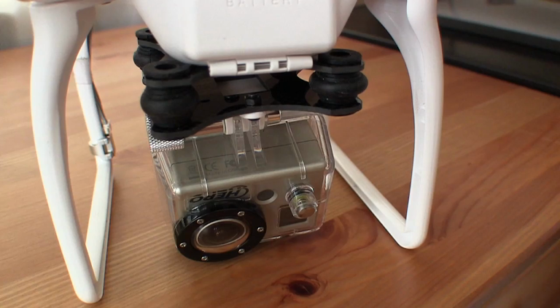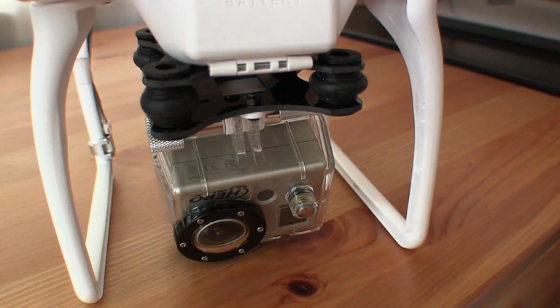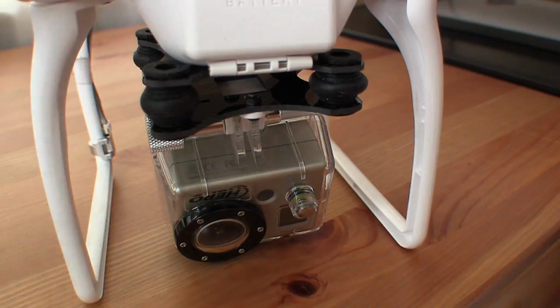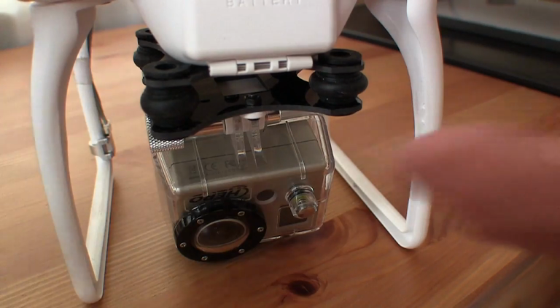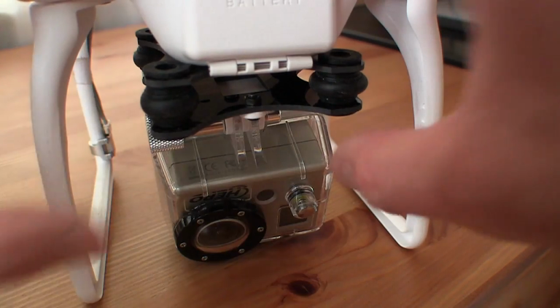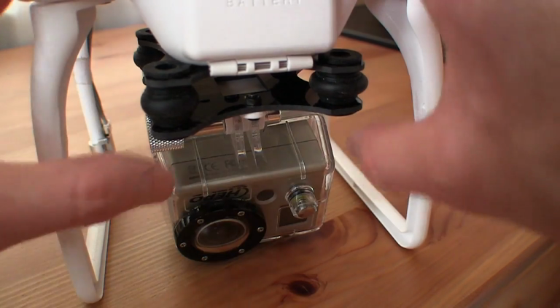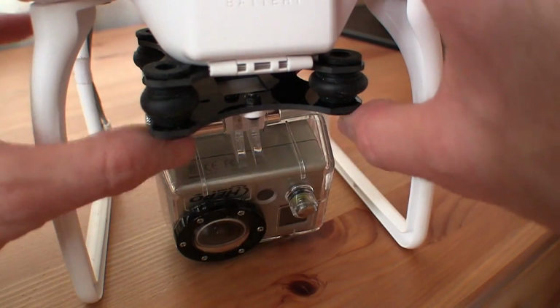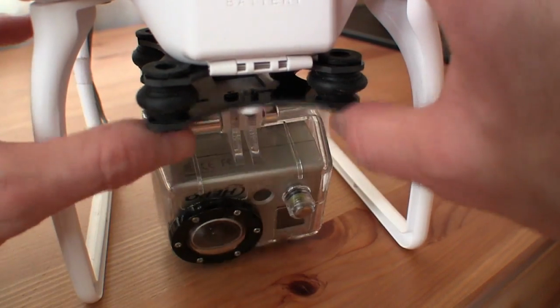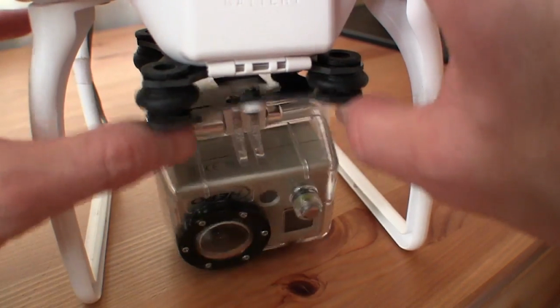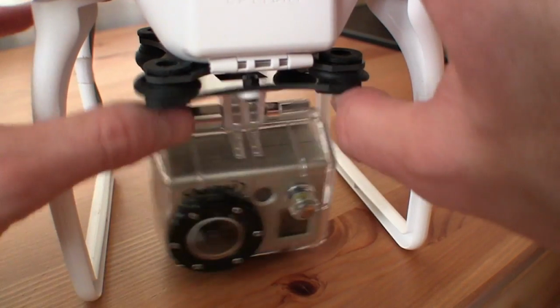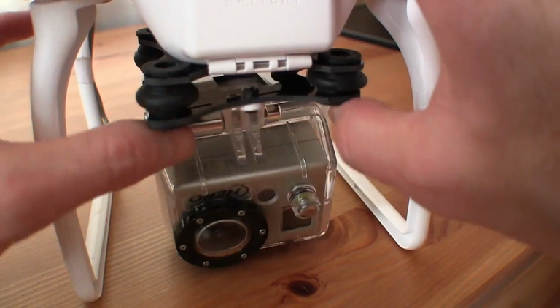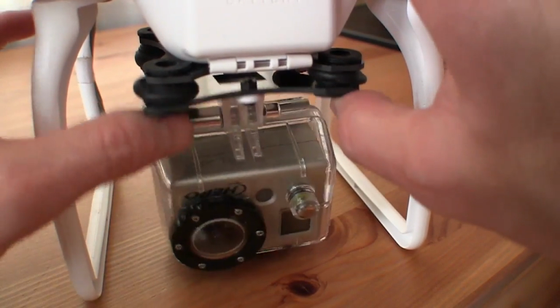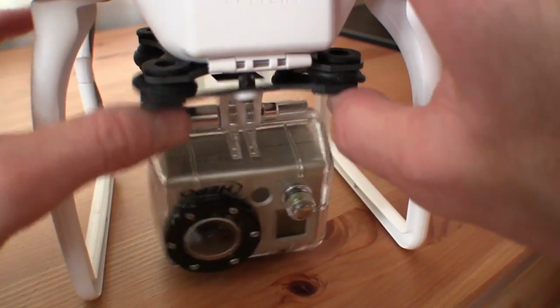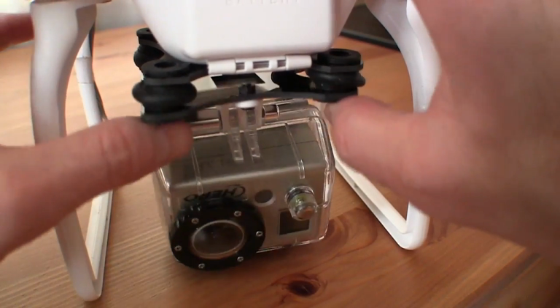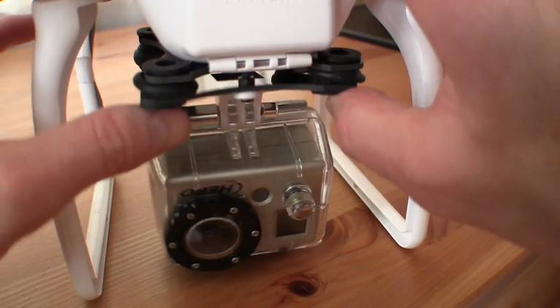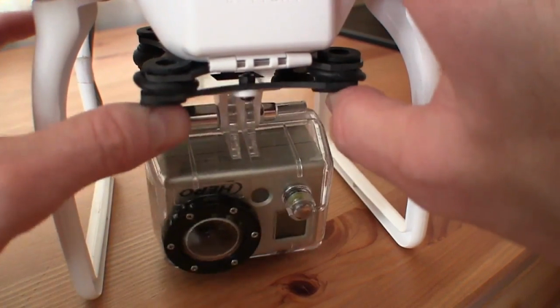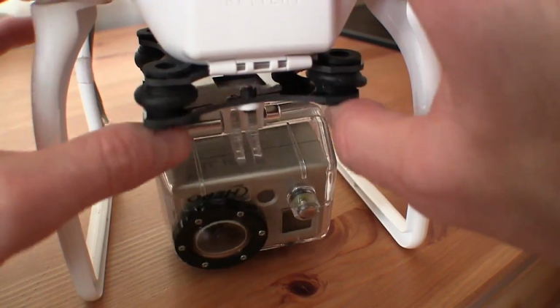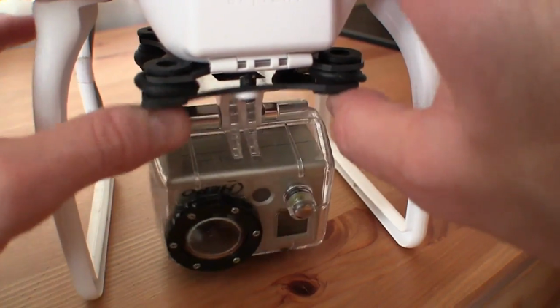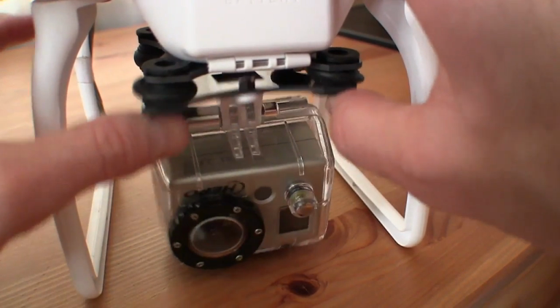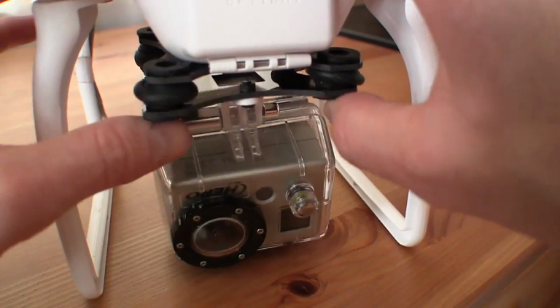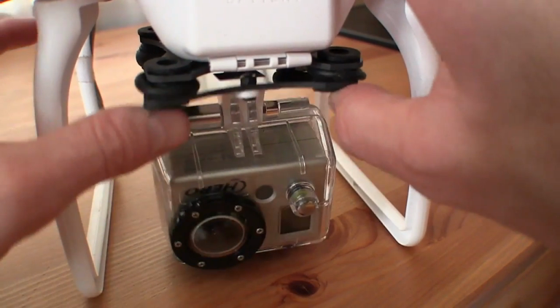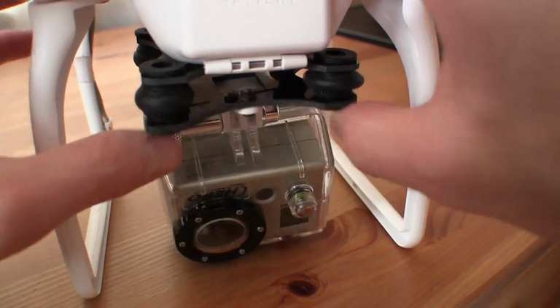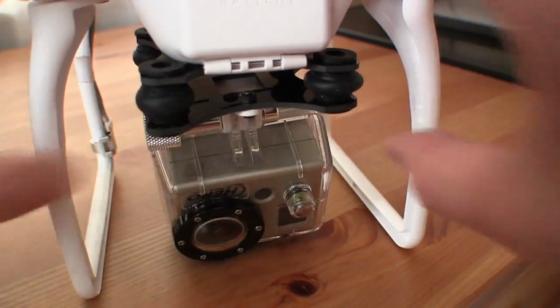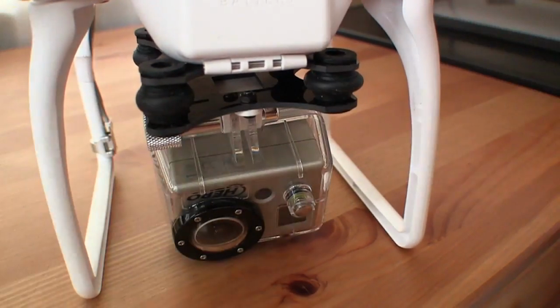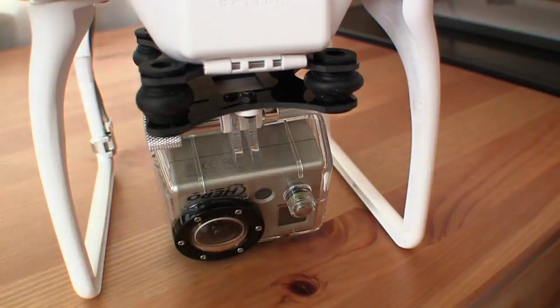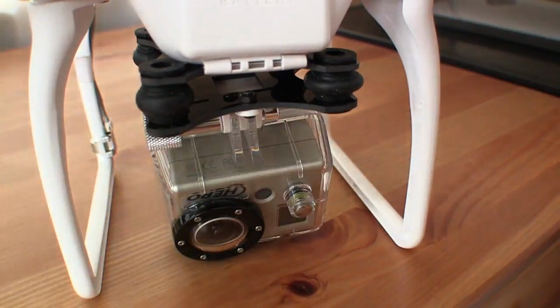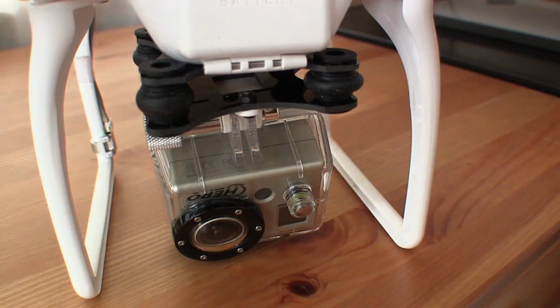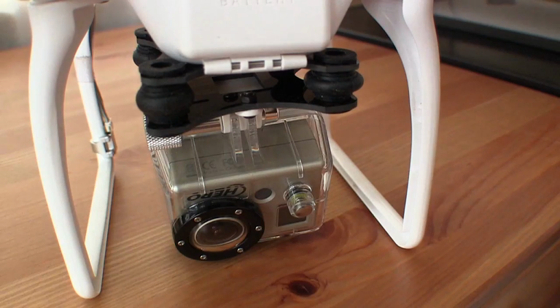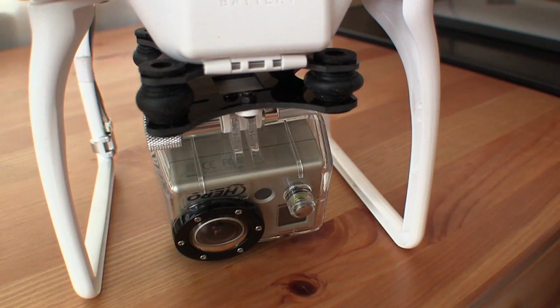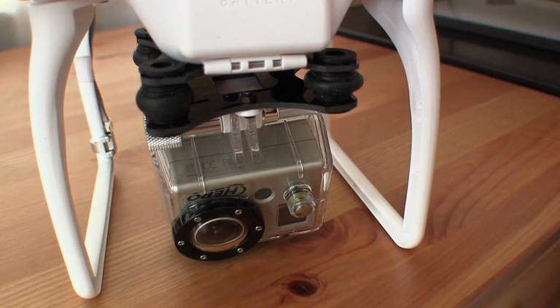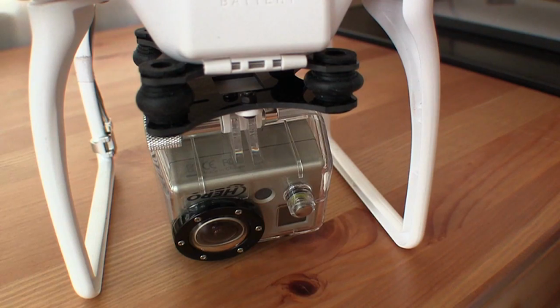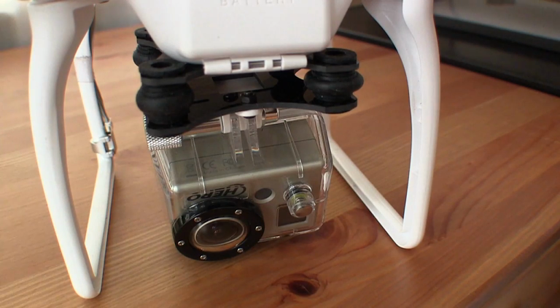Incidentally, you can also buy those anti-jello mounts for the original Phantom. Look for them on eBay.